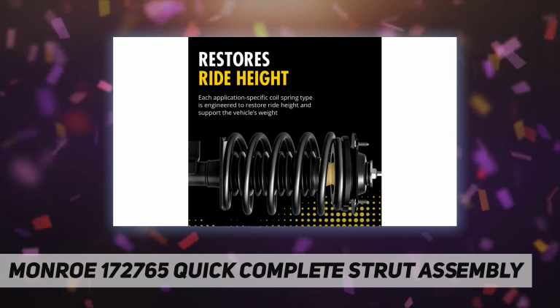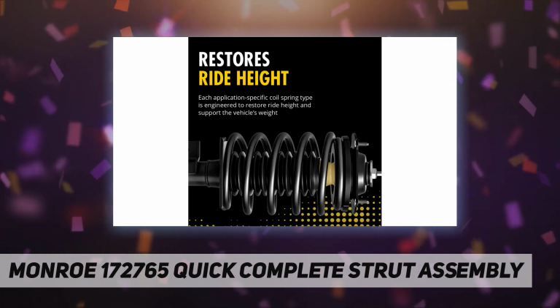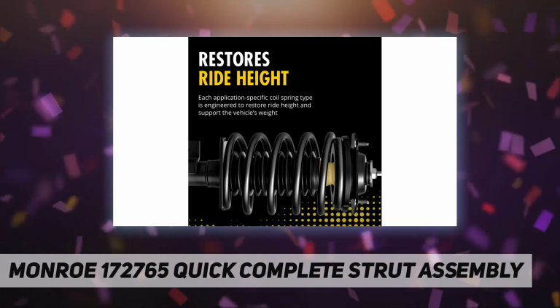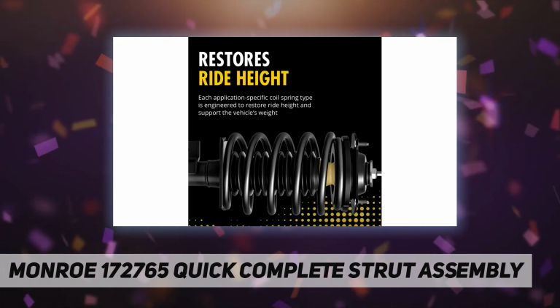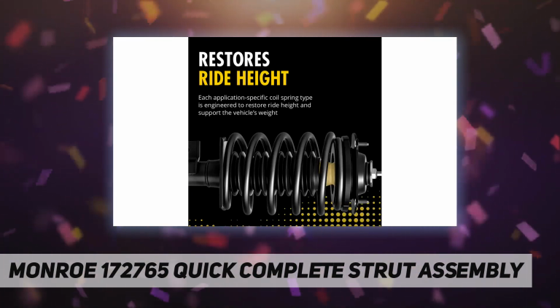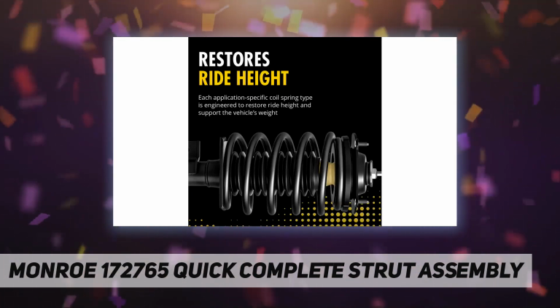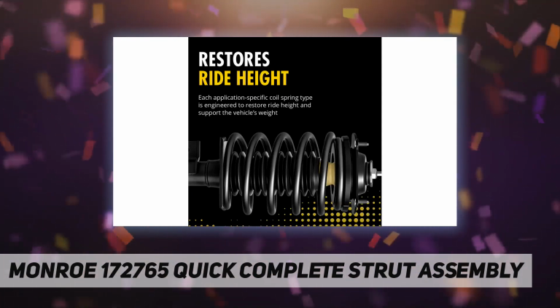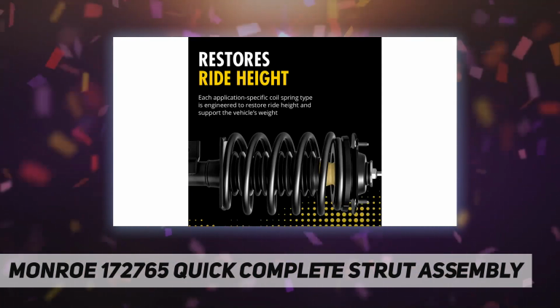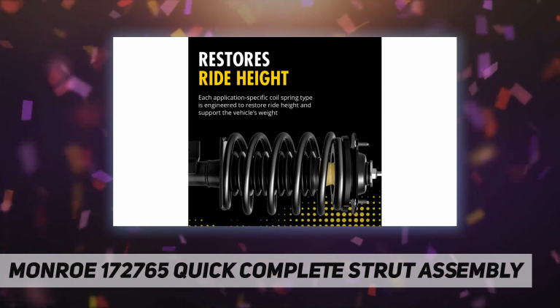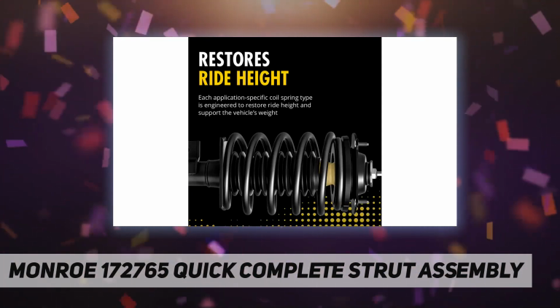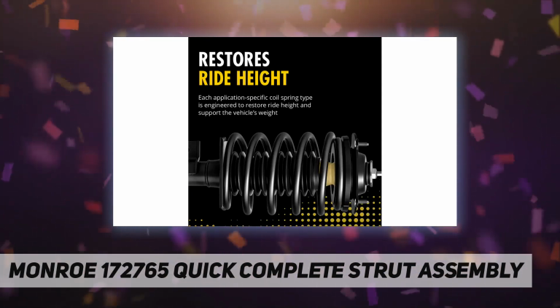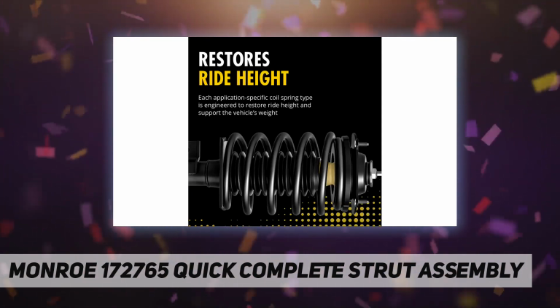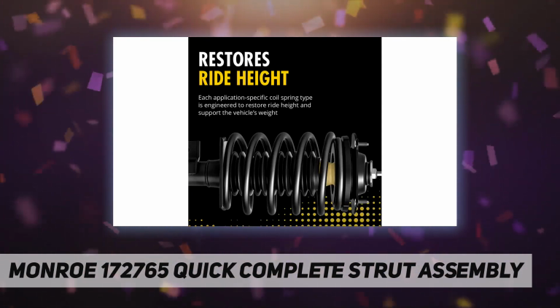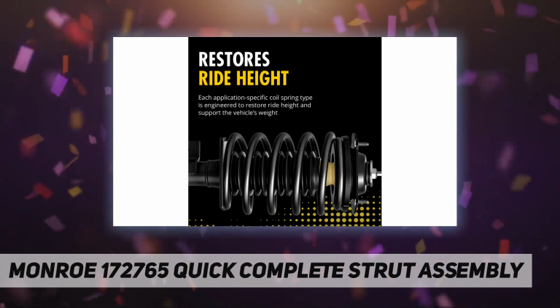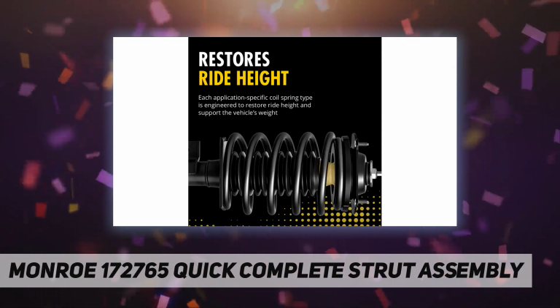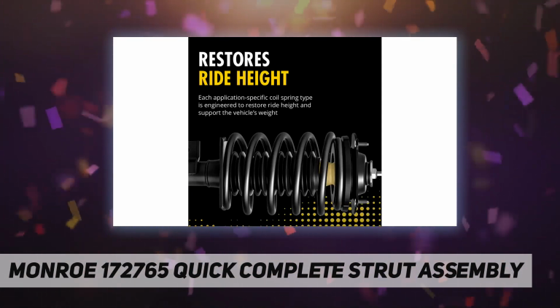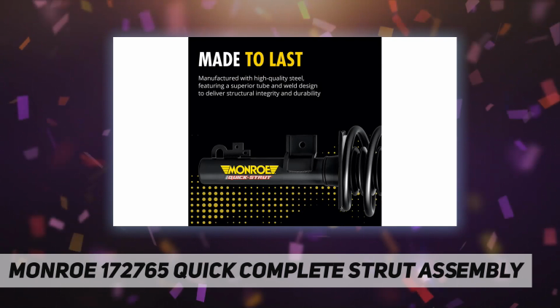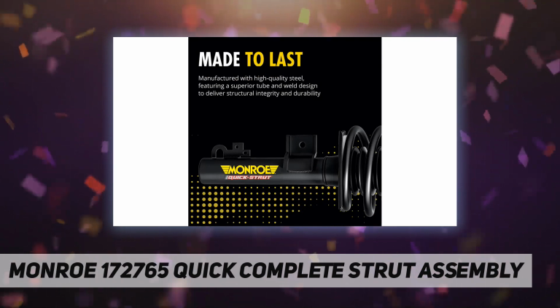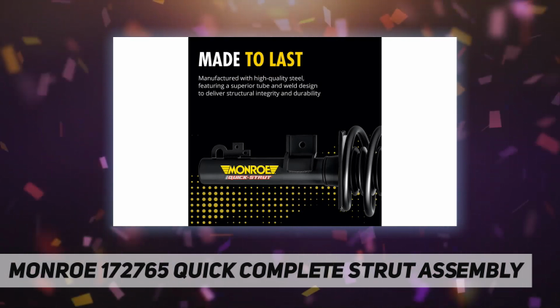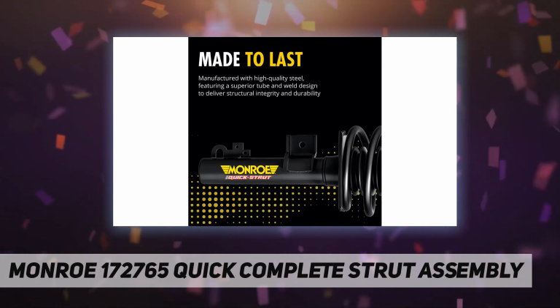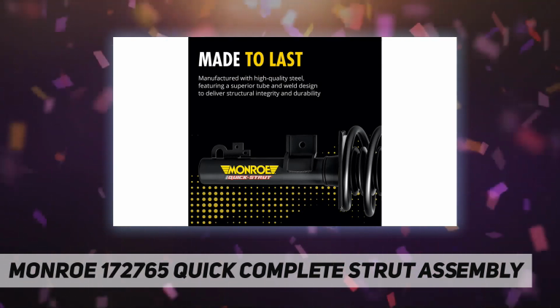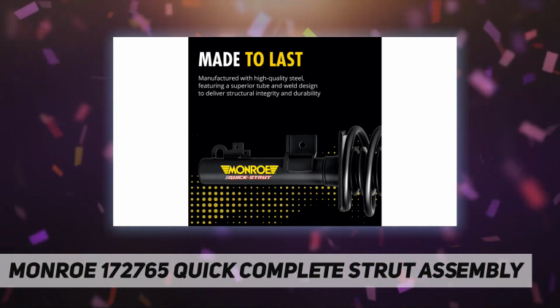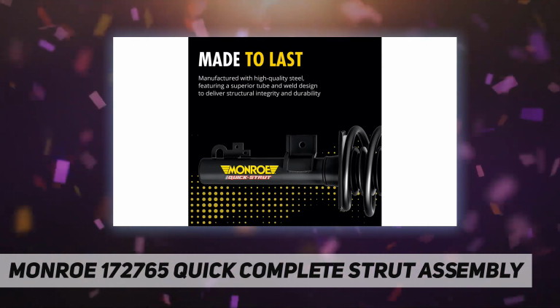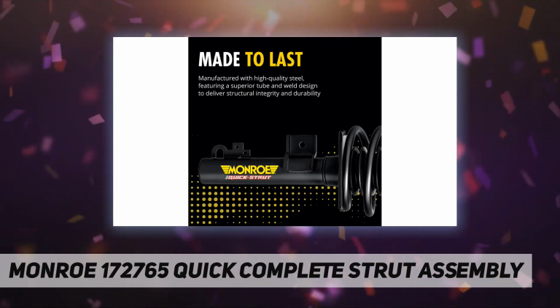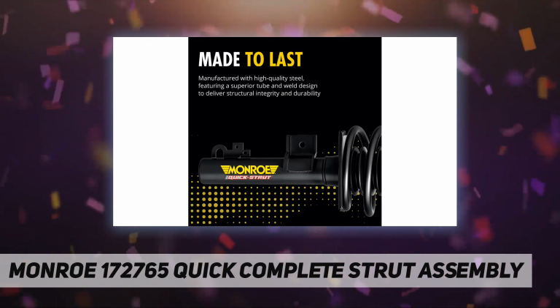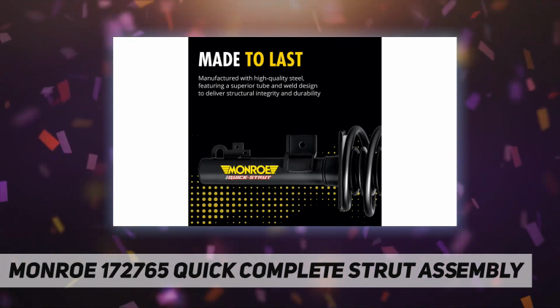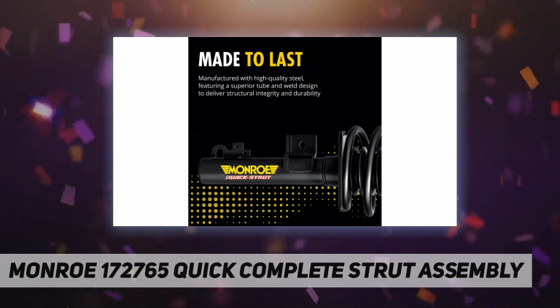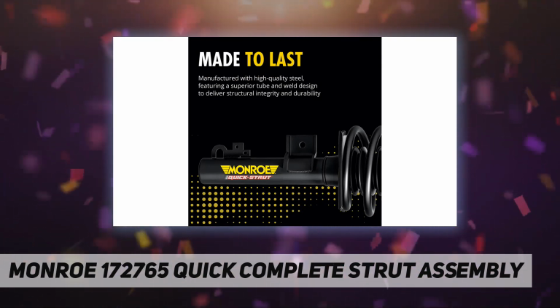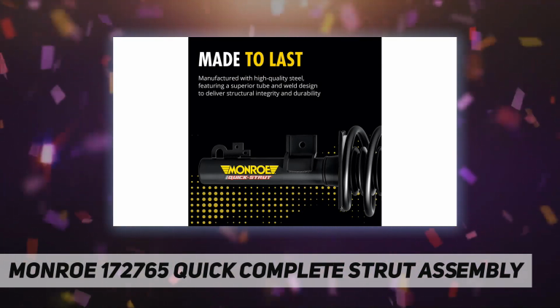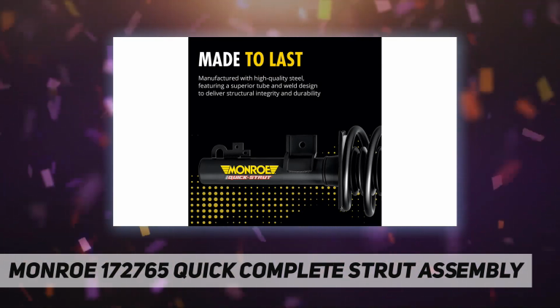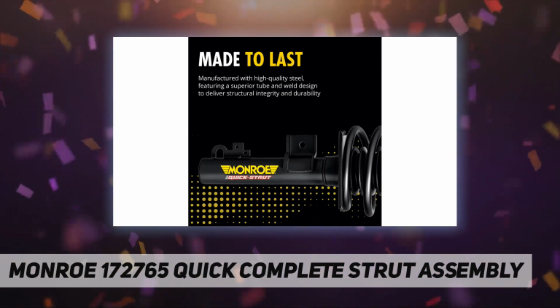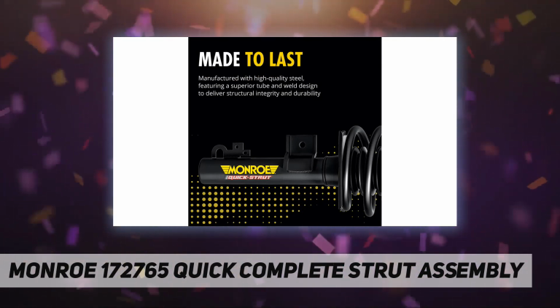Boot kit: the durable strut boot protects the strut rod and seal from dirt and debris. The premium bumper prevents component damage when the suspension bottoms out.